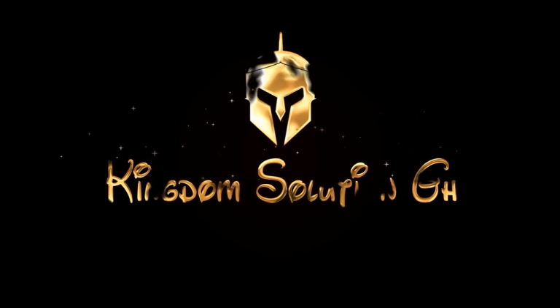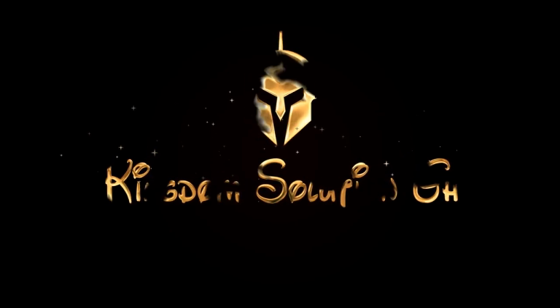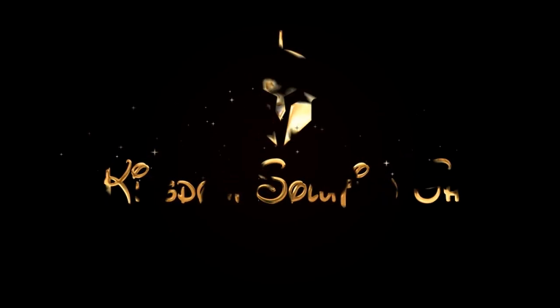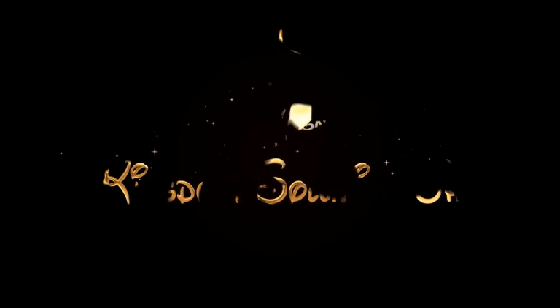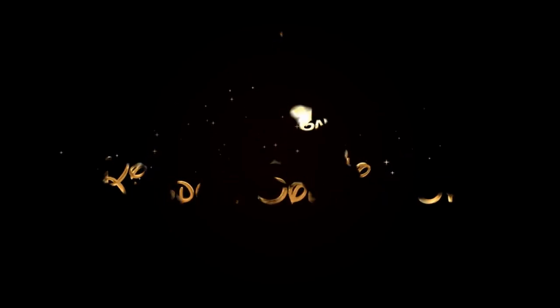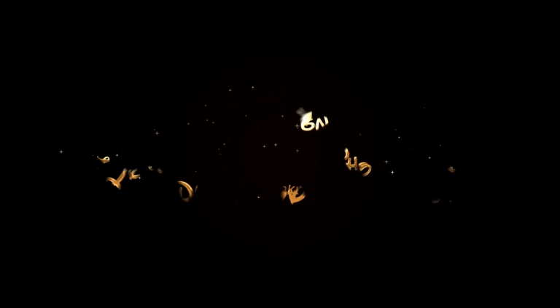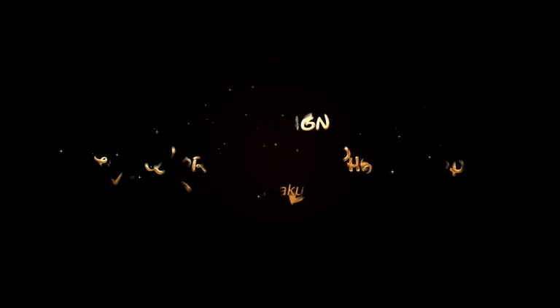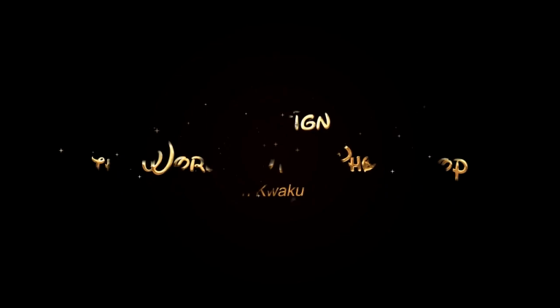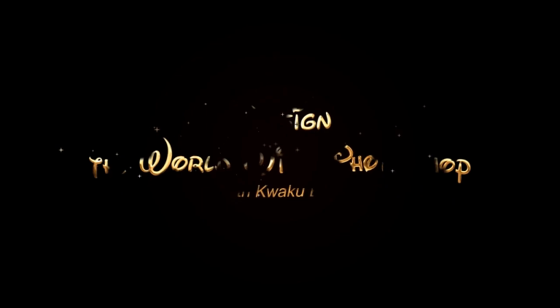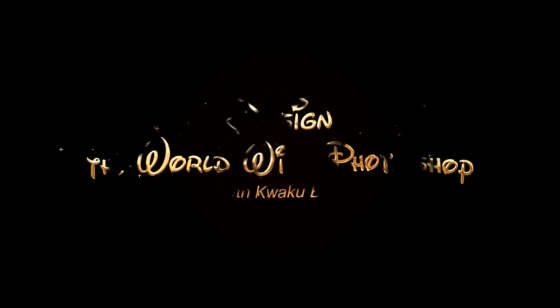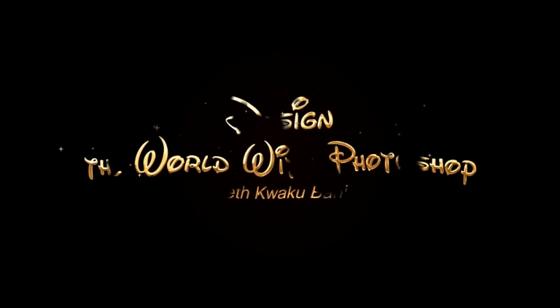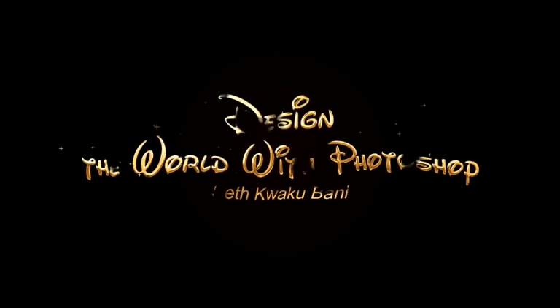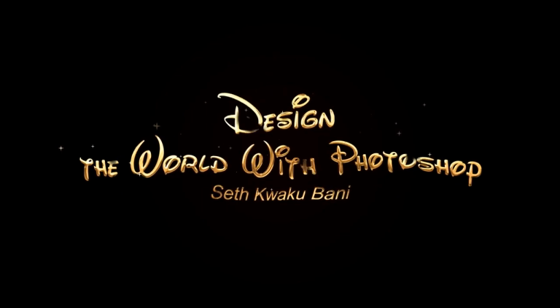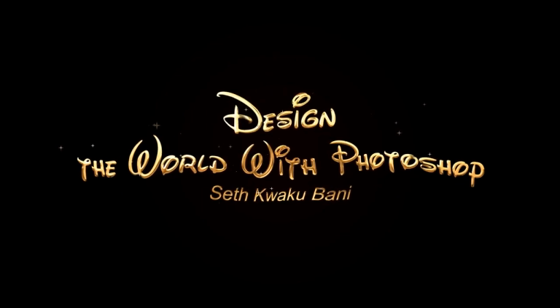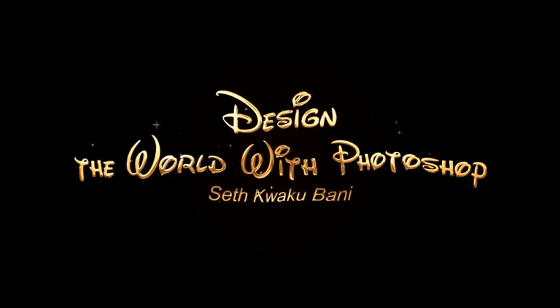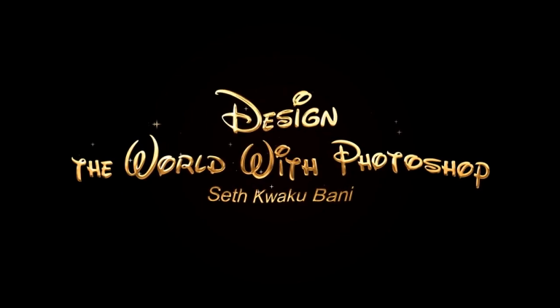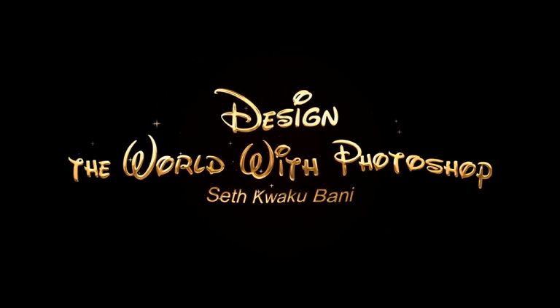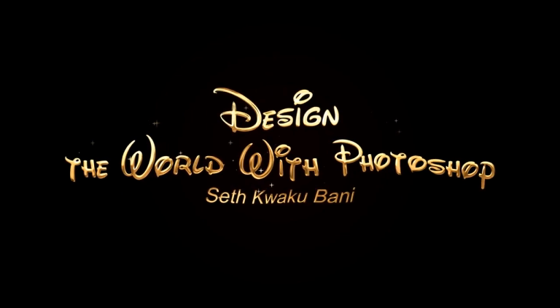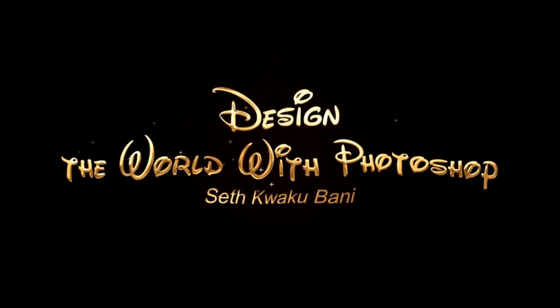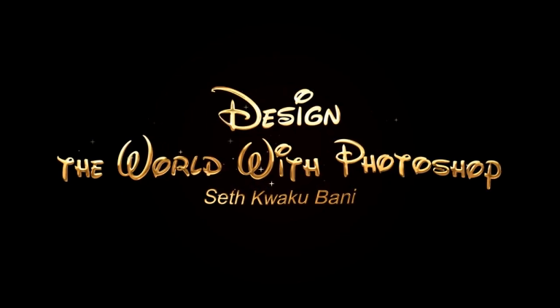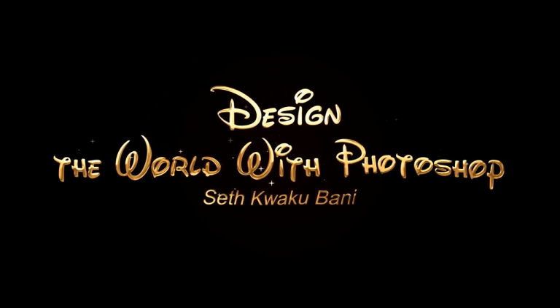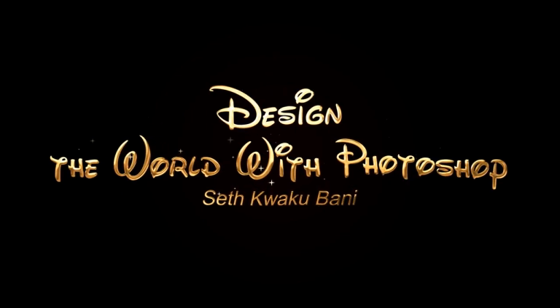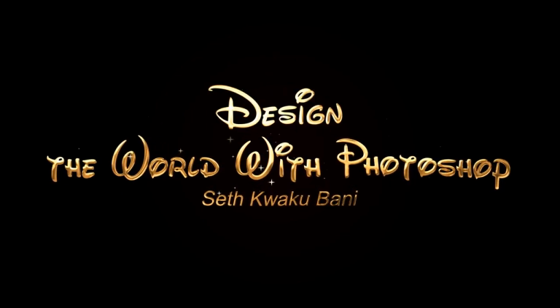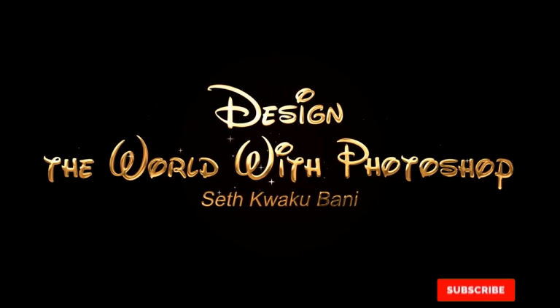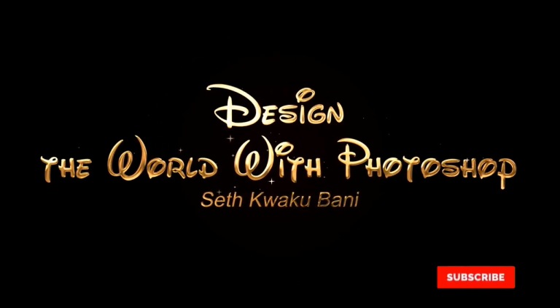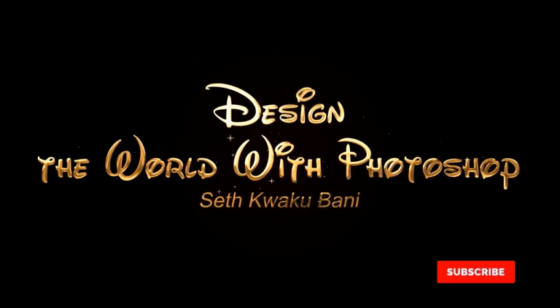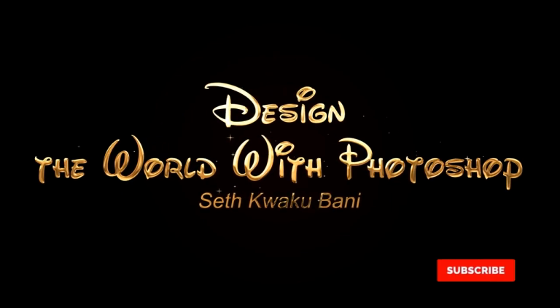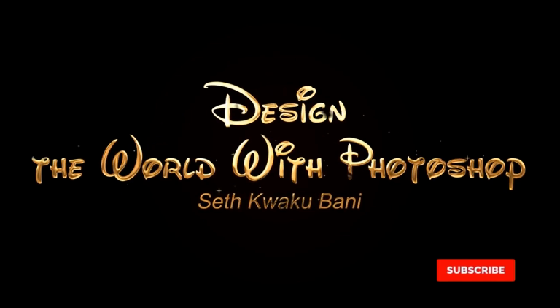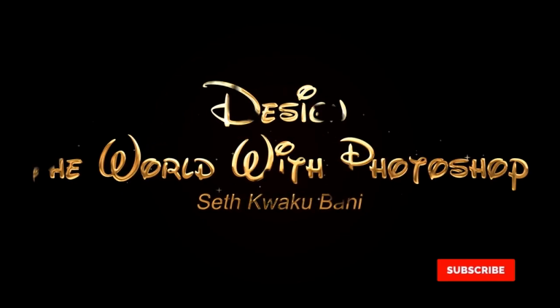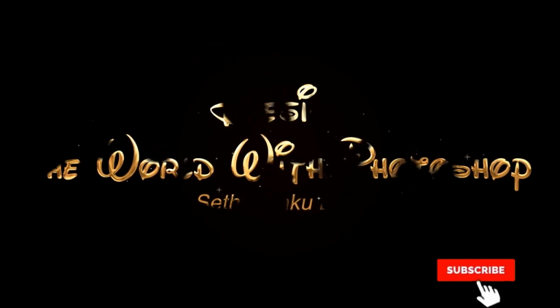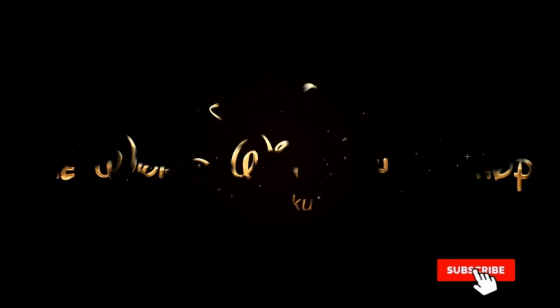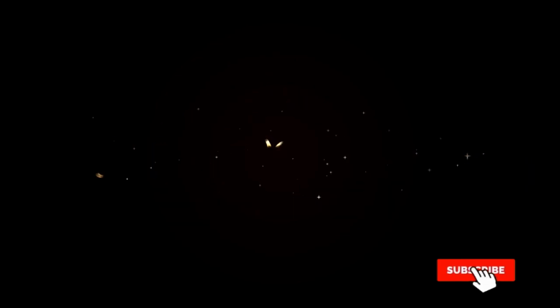Hi everybody, my name is Seti Kweku Bani and today I'm going to show you how to design this.